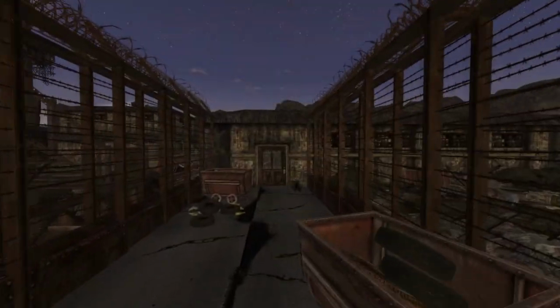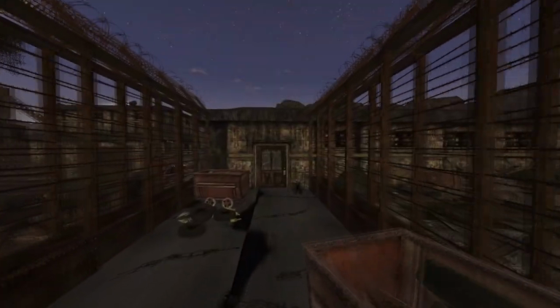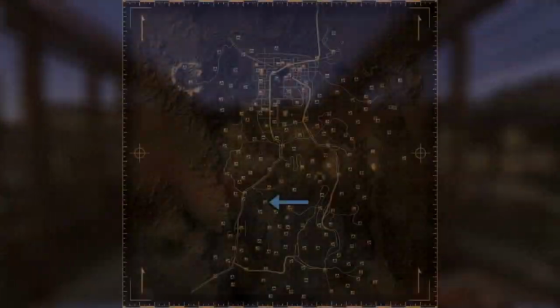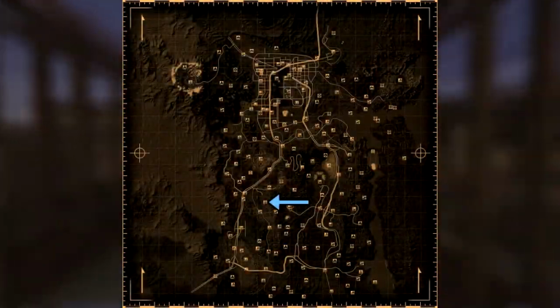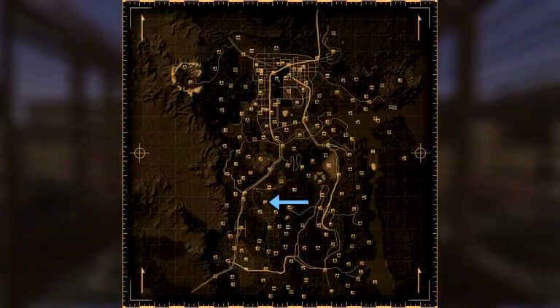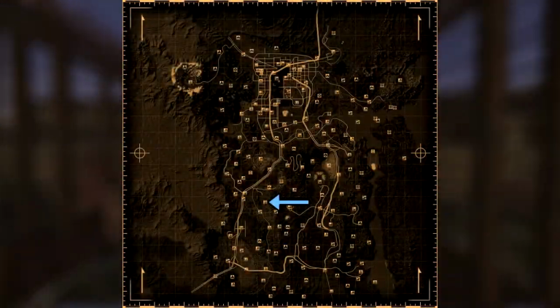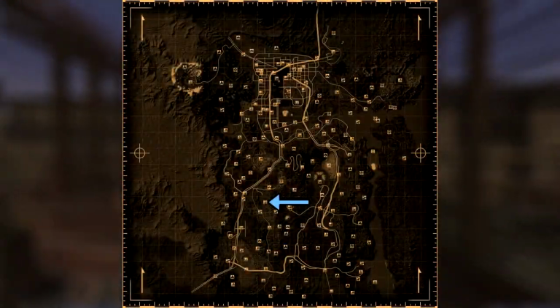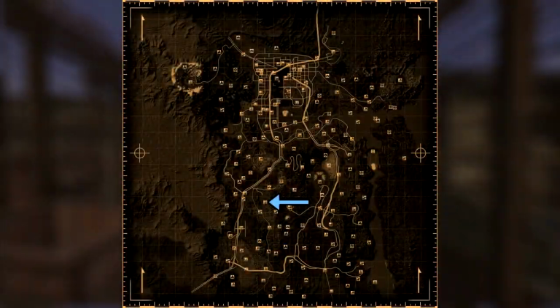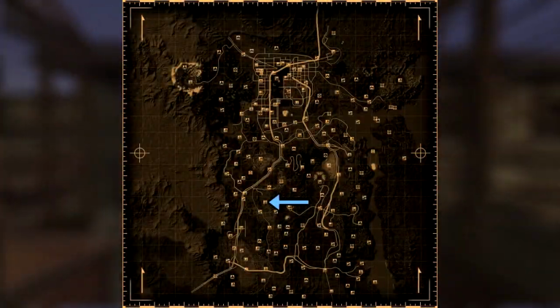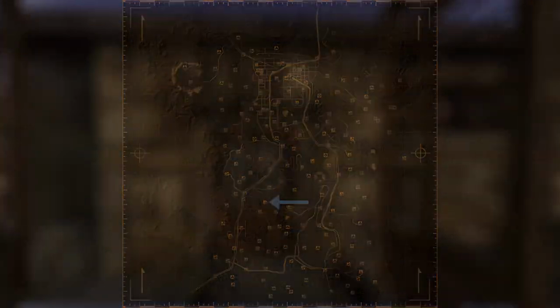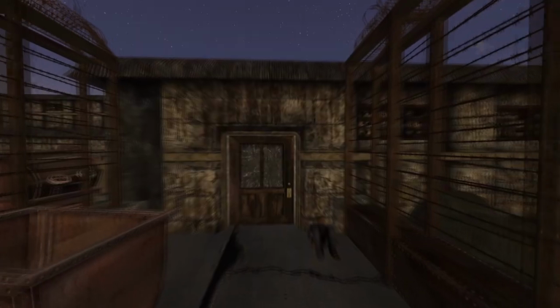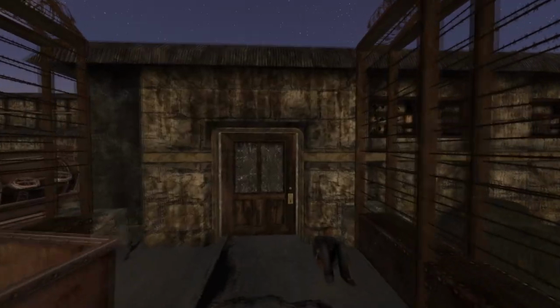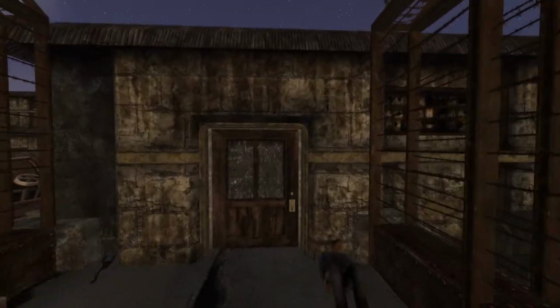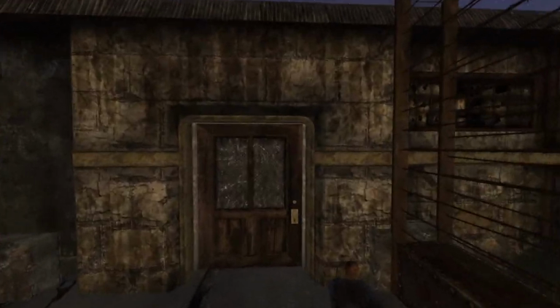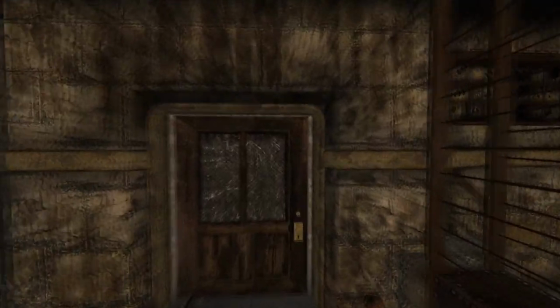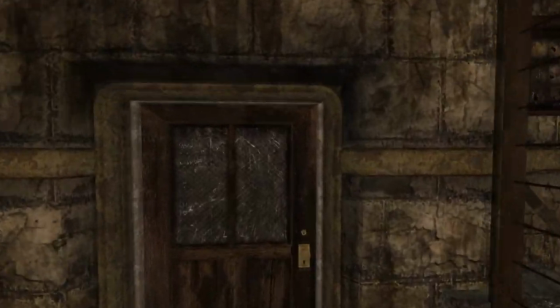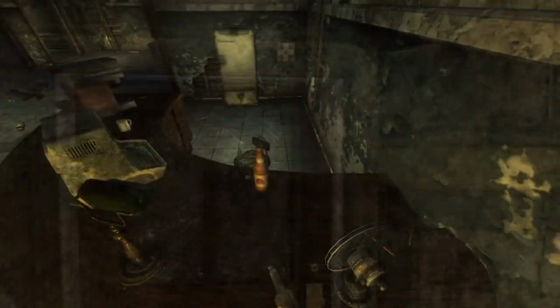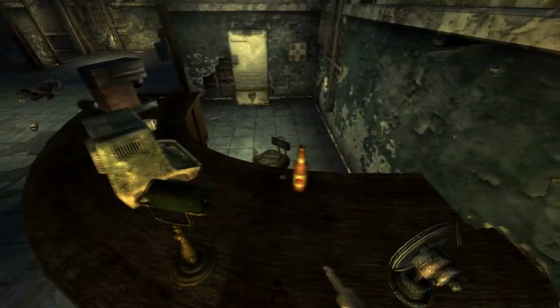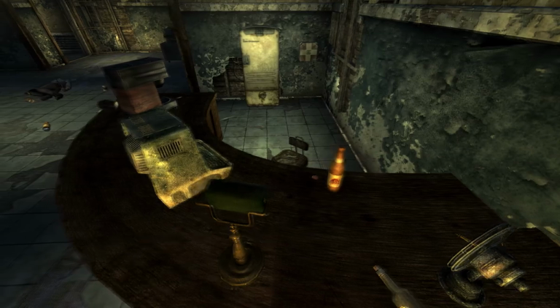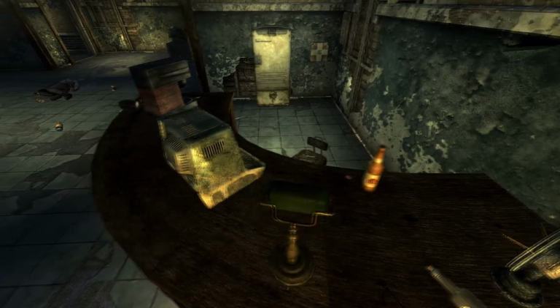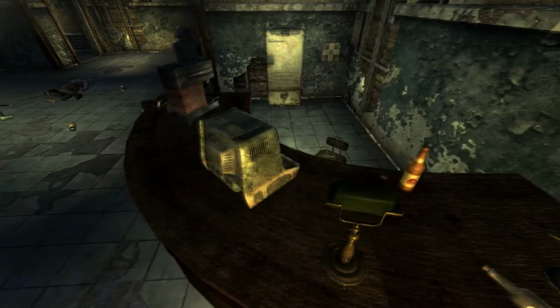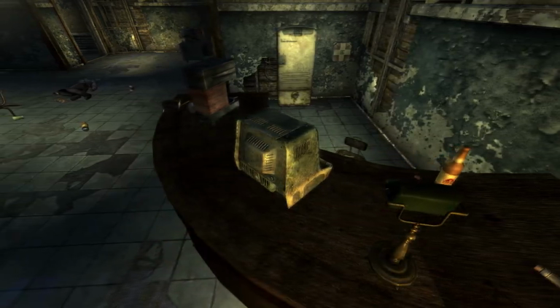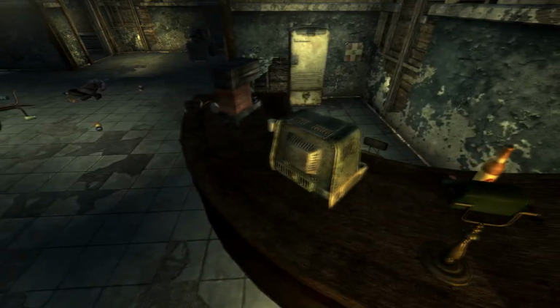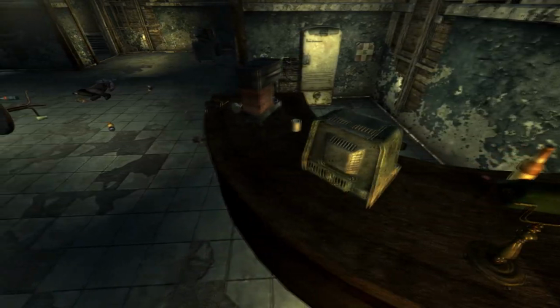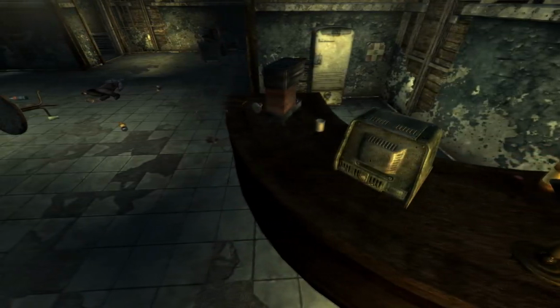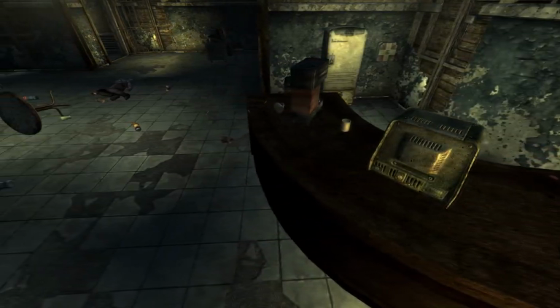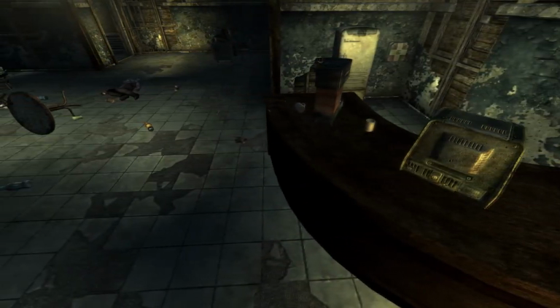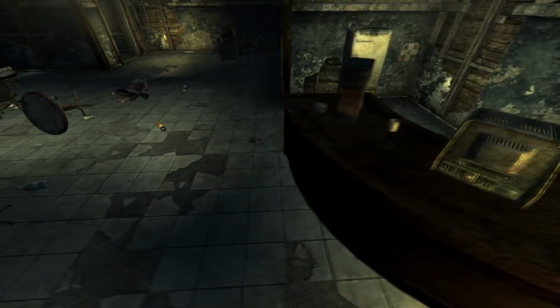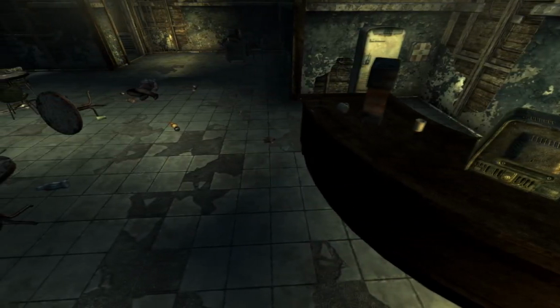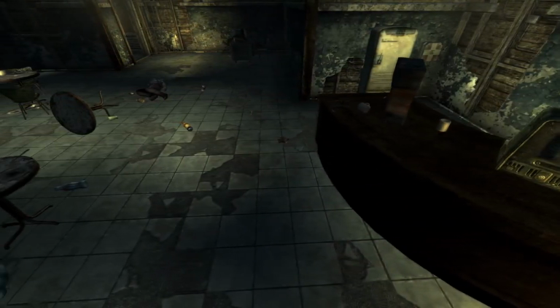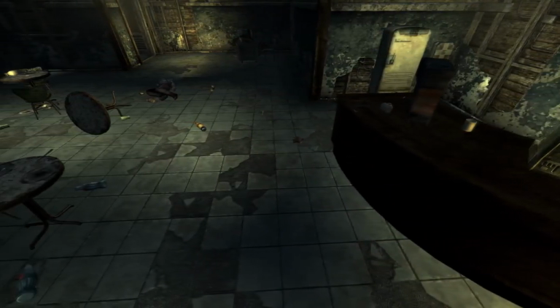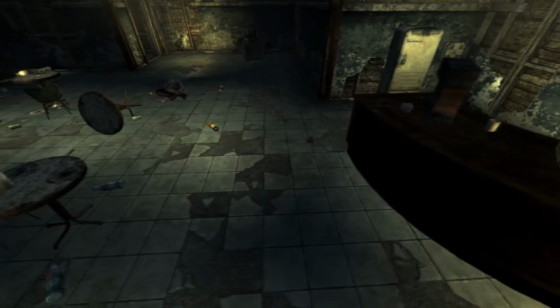Next up is the NCR Correctional Facility. Make your way into the visitor centre and on the right hand side on the reception desk near a terminal will be the cap.